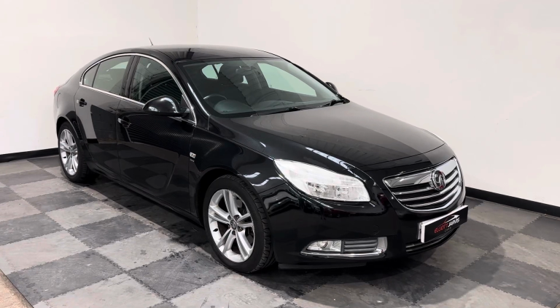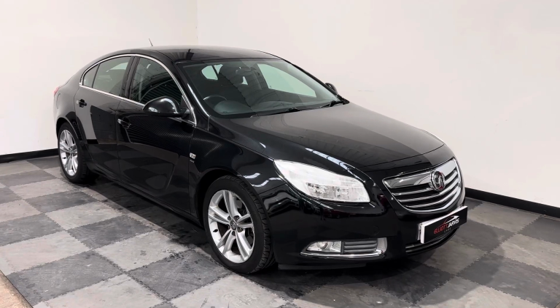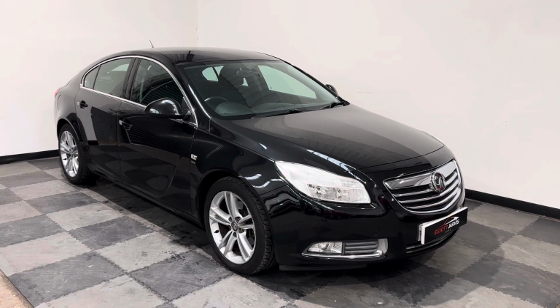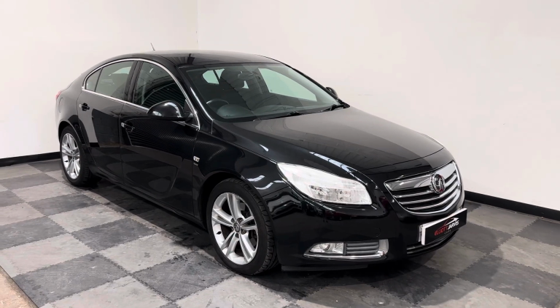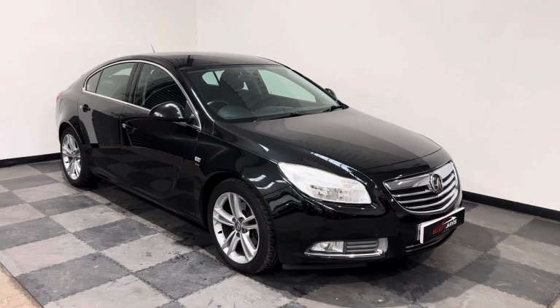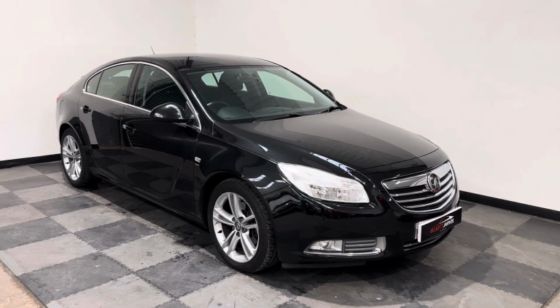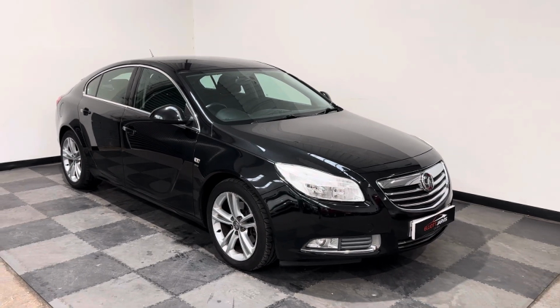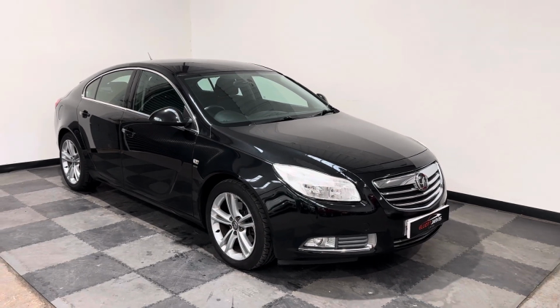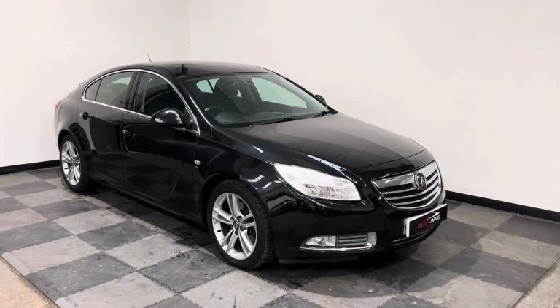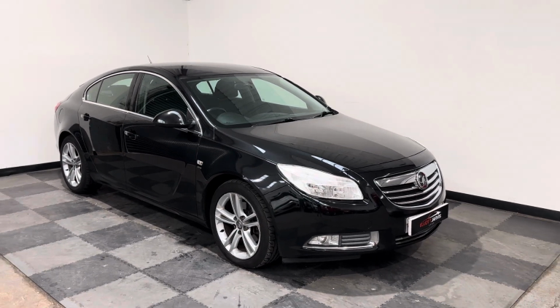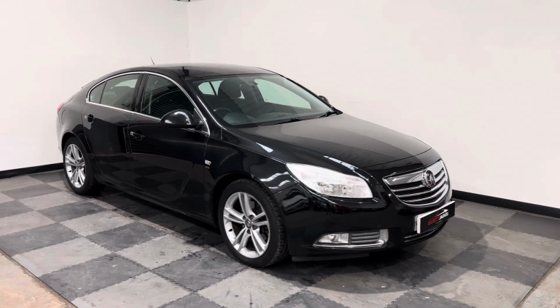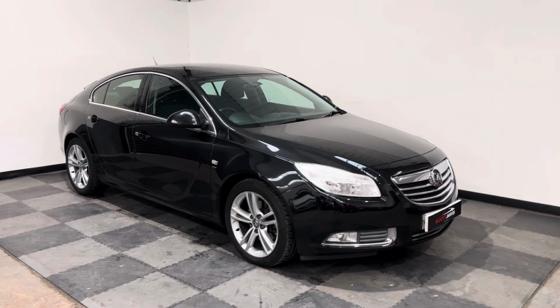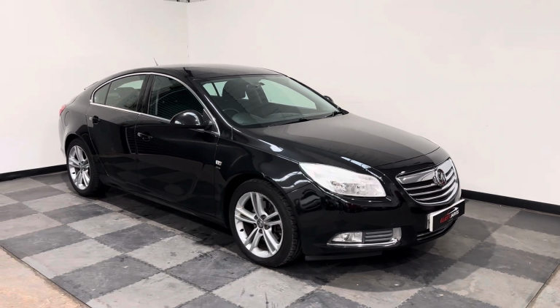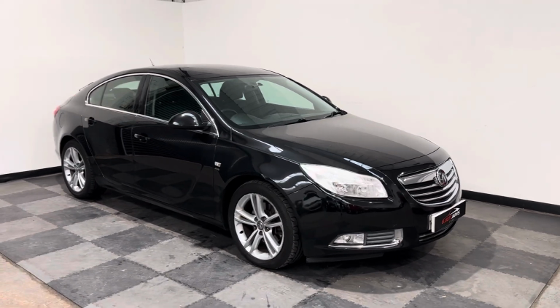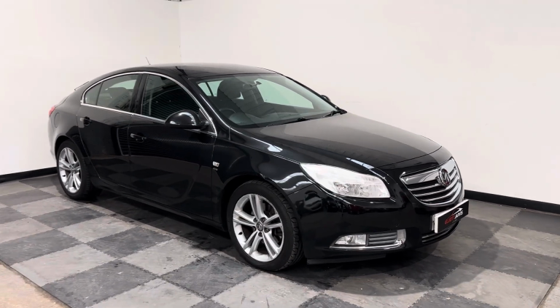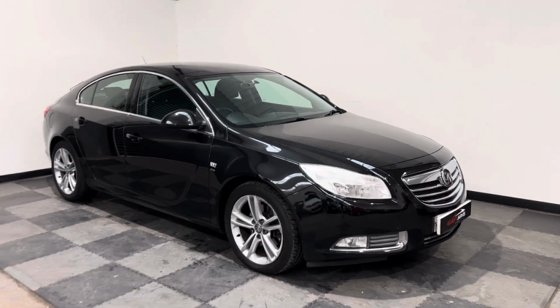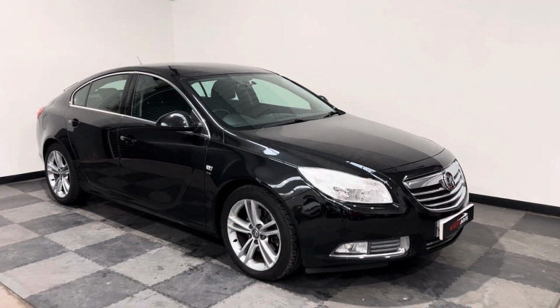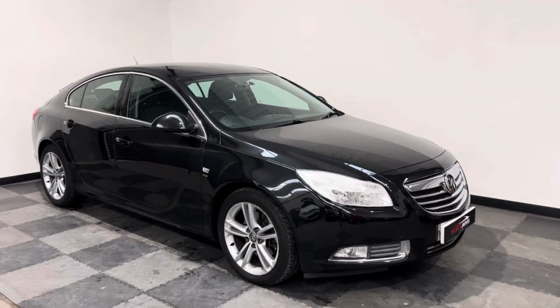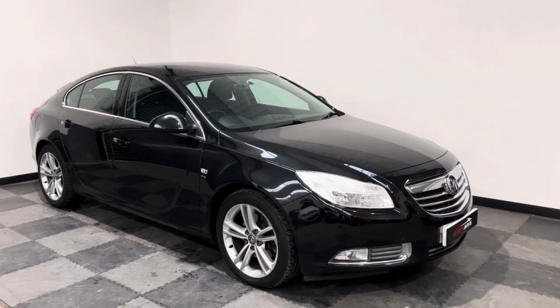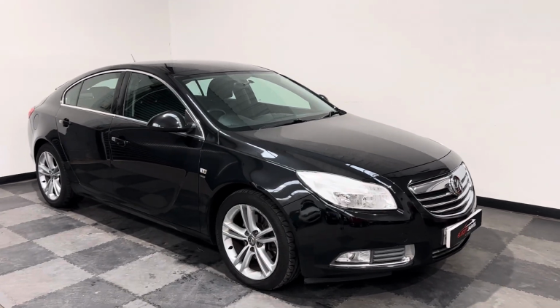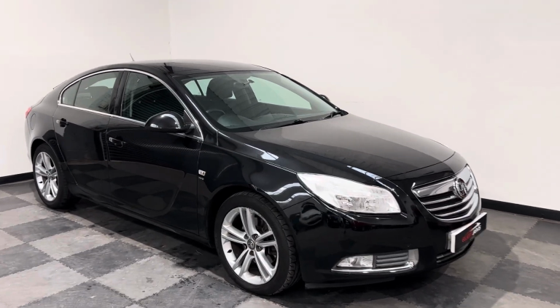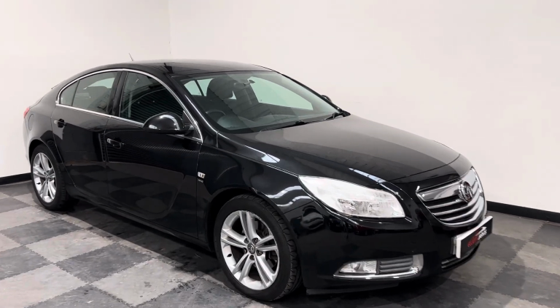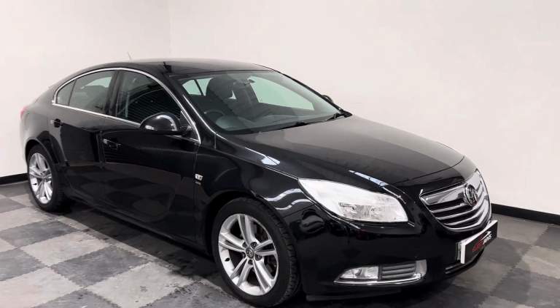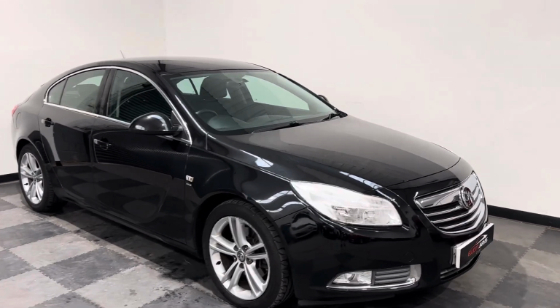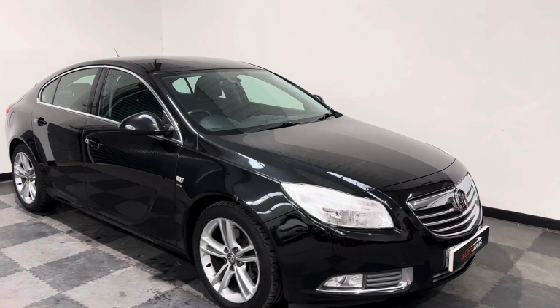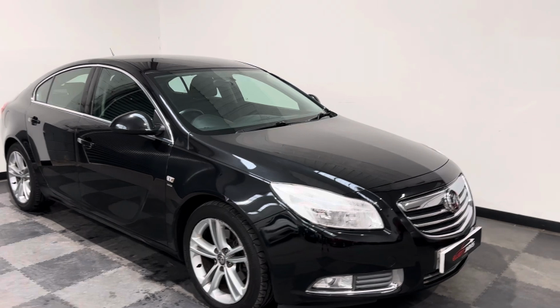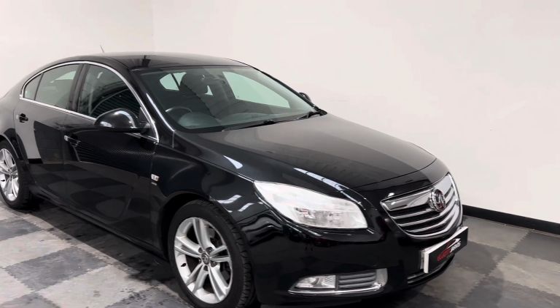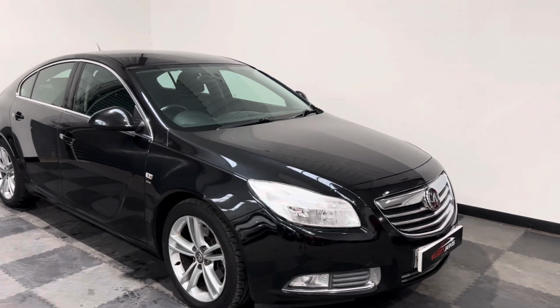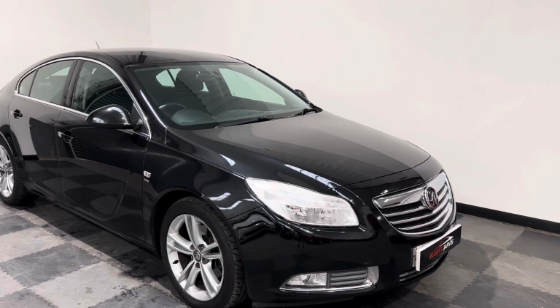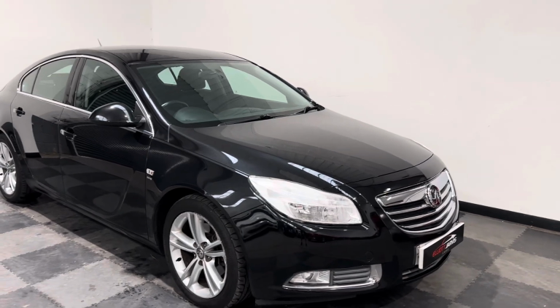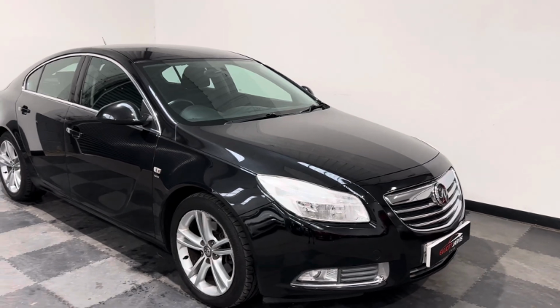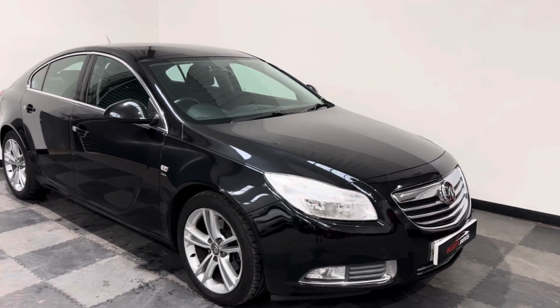Hi everyone, just wanted to take you around the stunning Vauxhall Insignia that we've got in stock at Elliot Jarvis Cars.